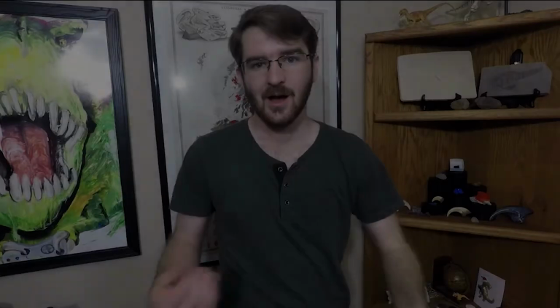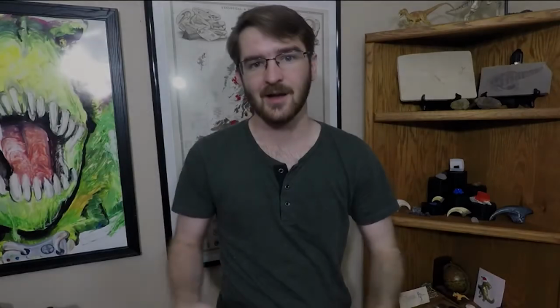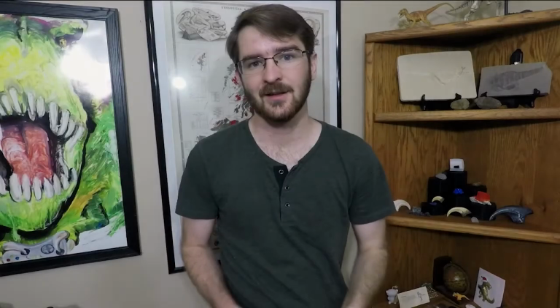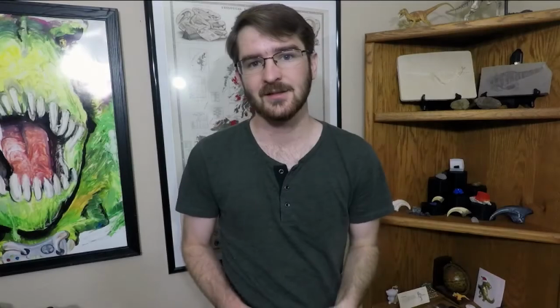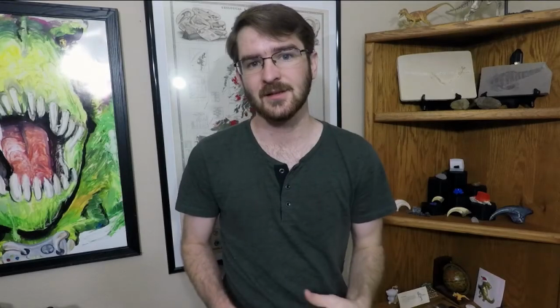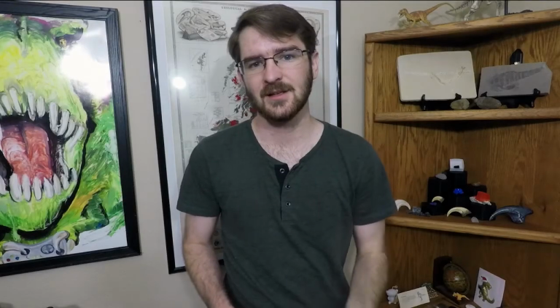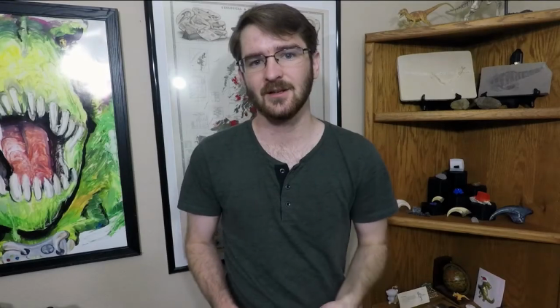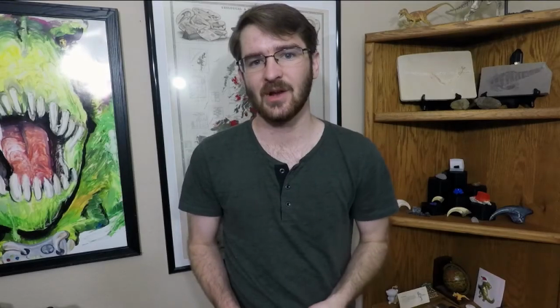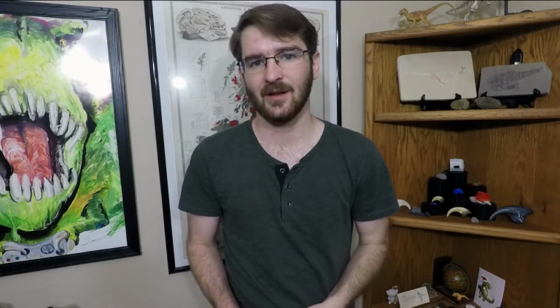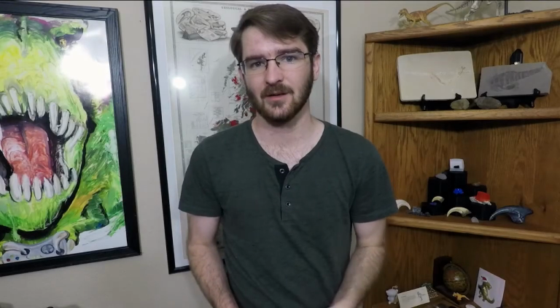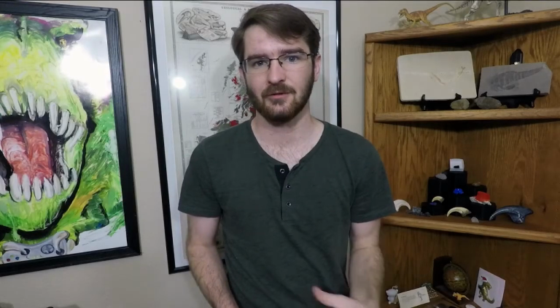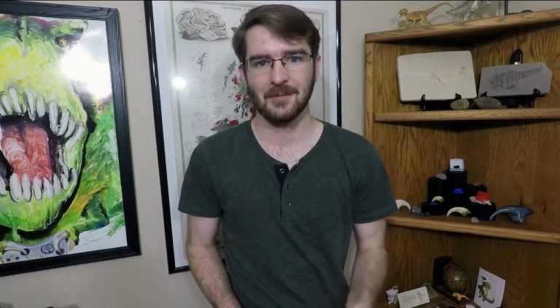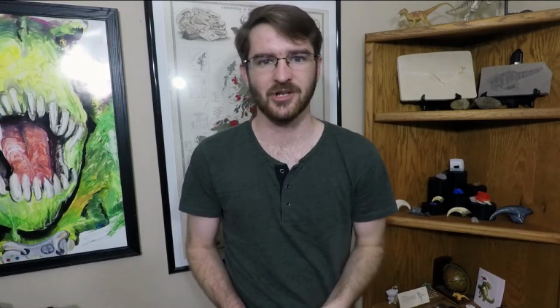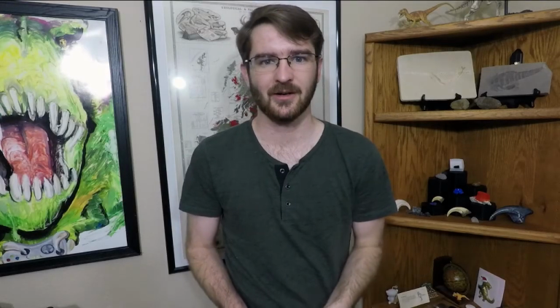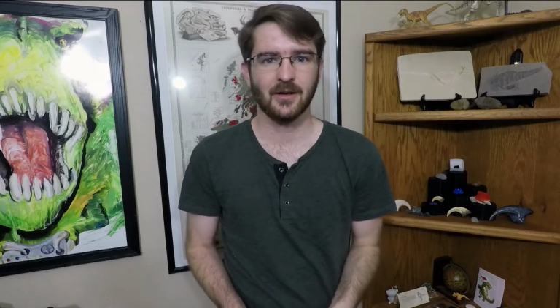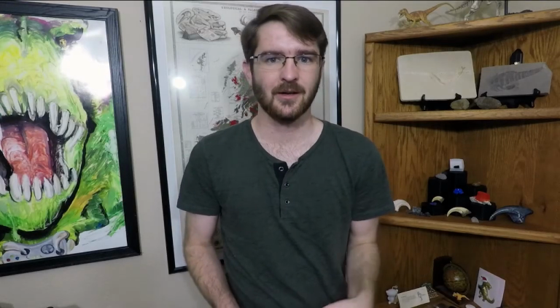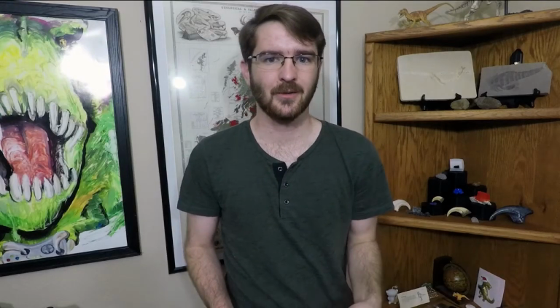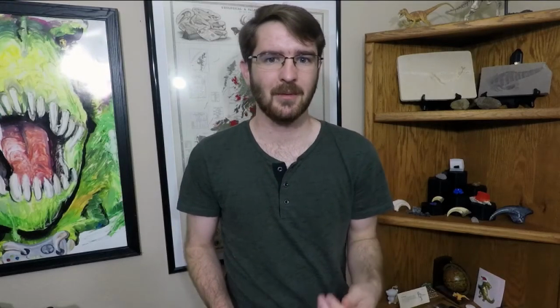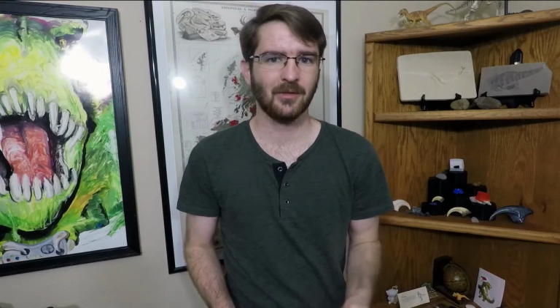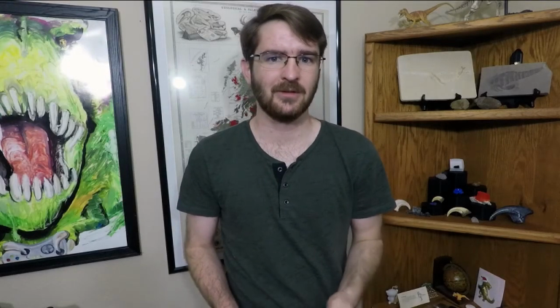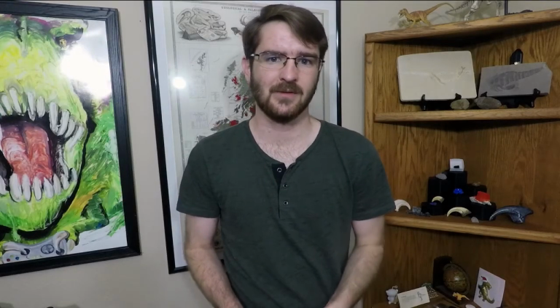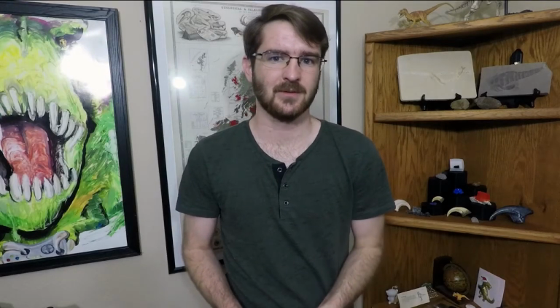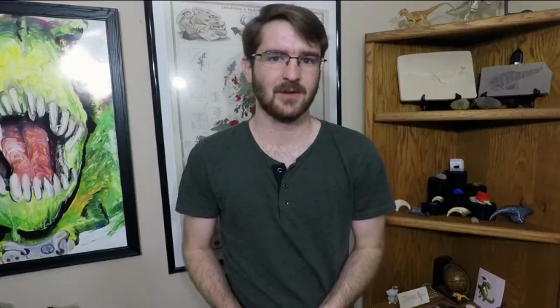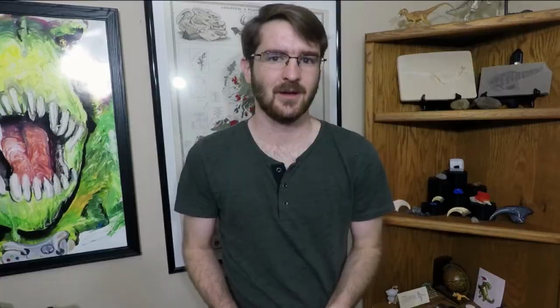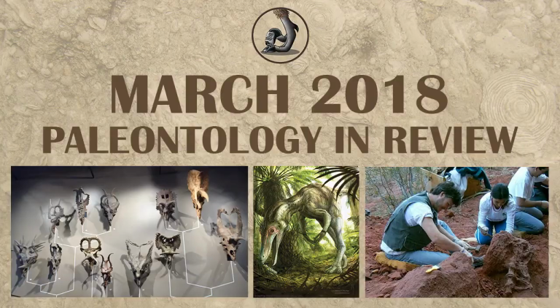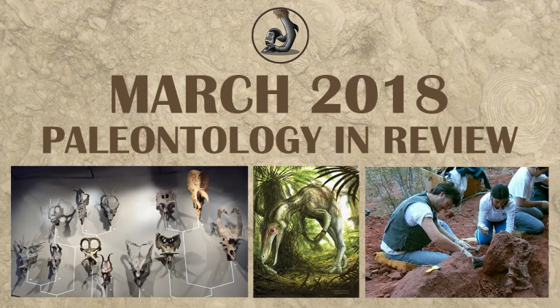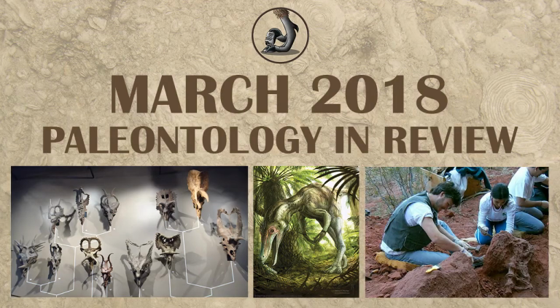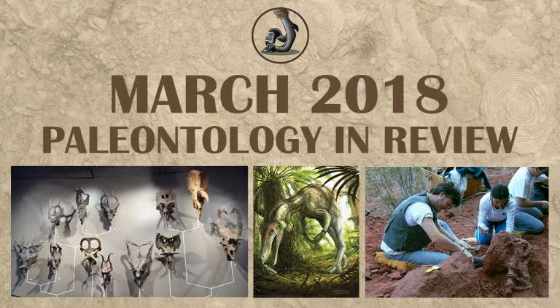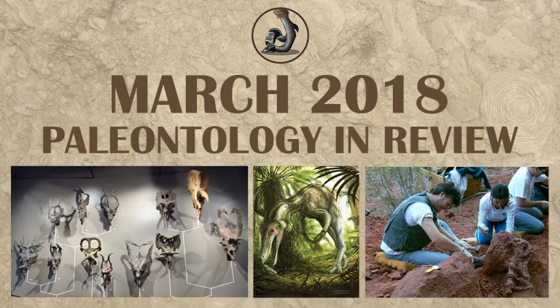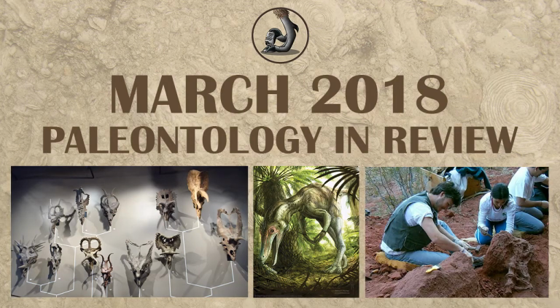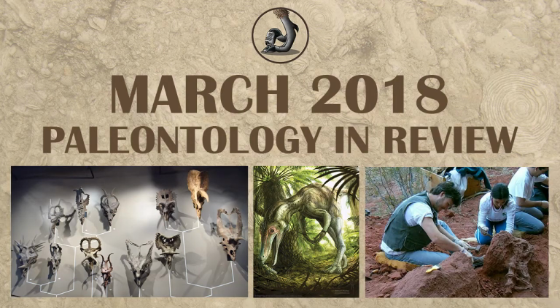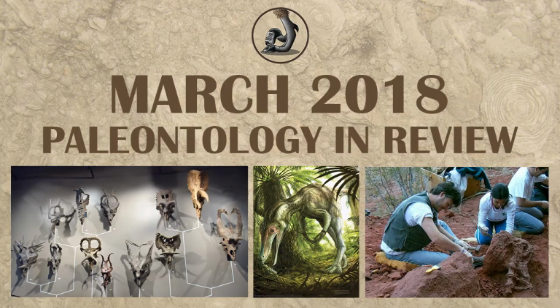Hi, this is Ezekiel O'Callaghan with Raptor Chatter, here with my monthly reviews. This time, March 2018.